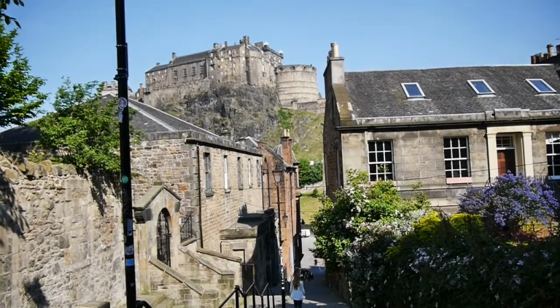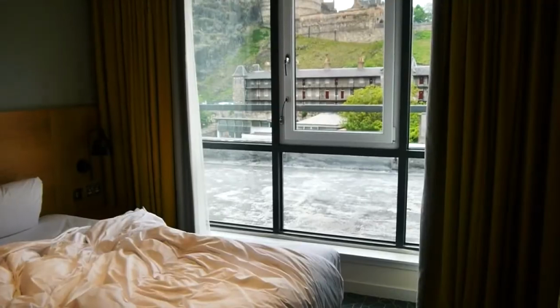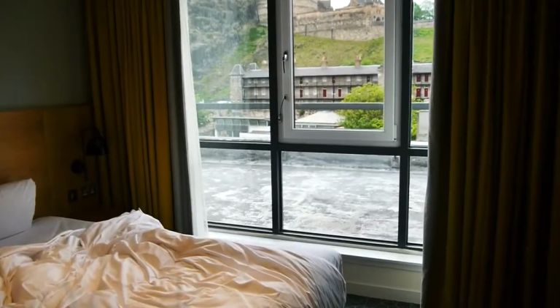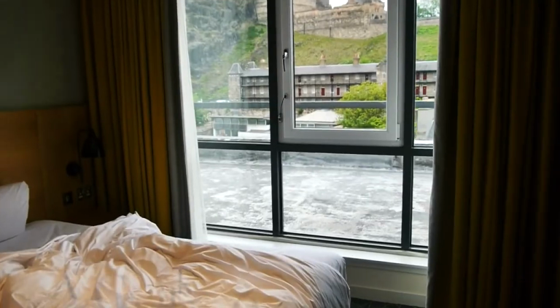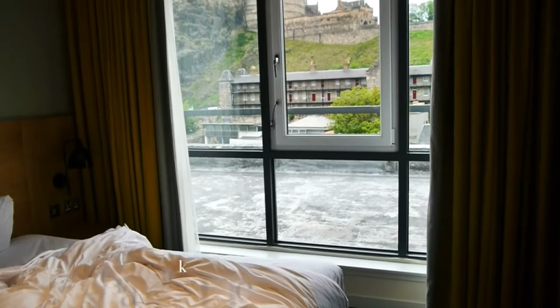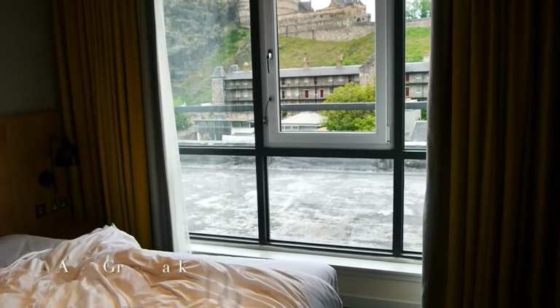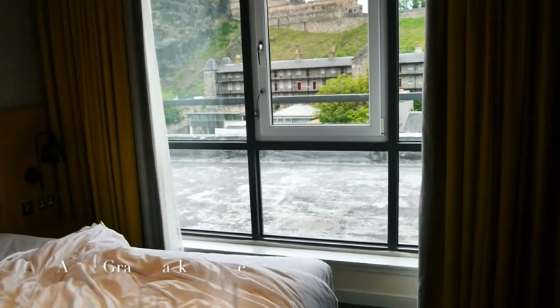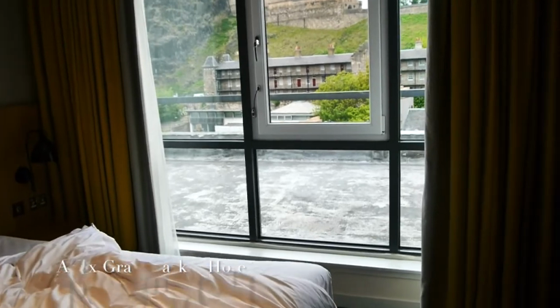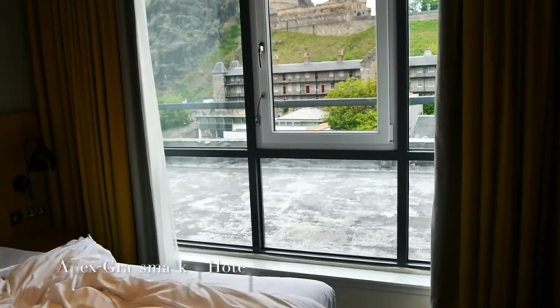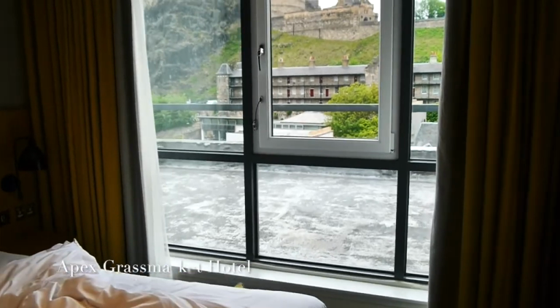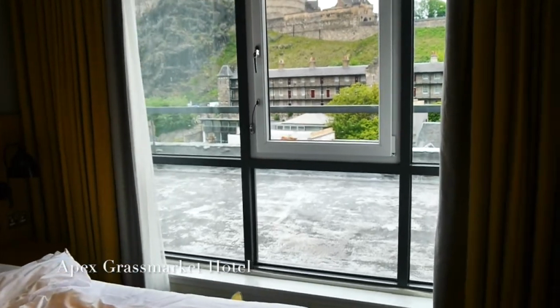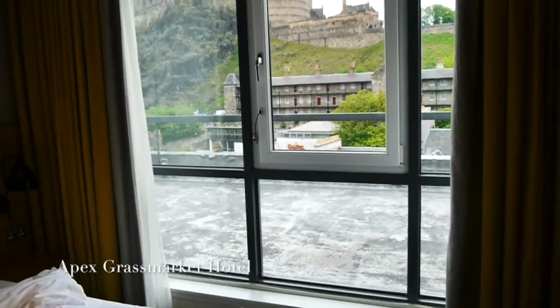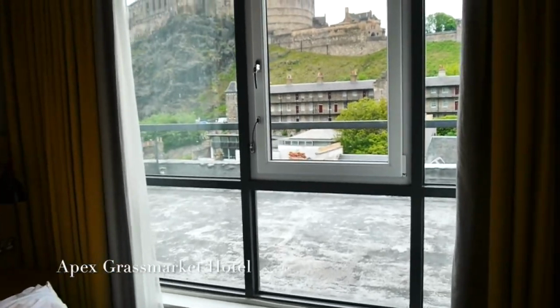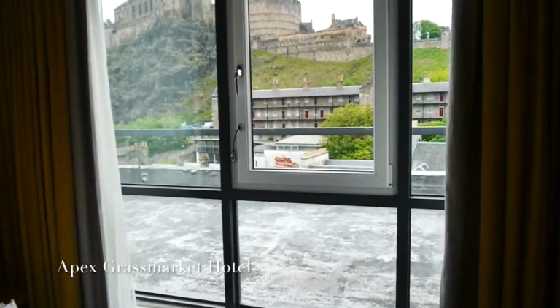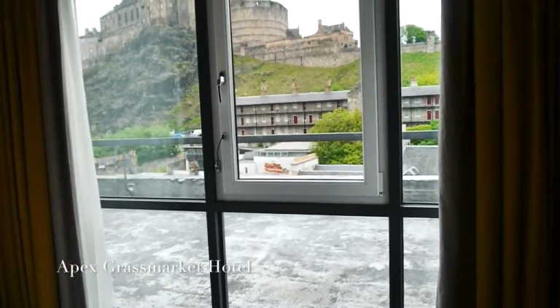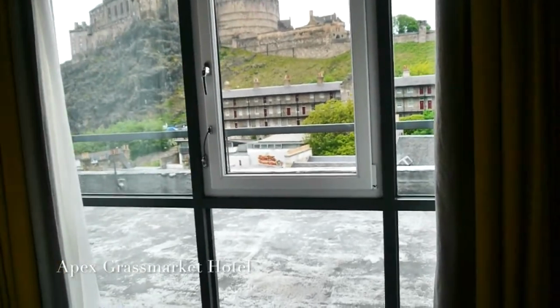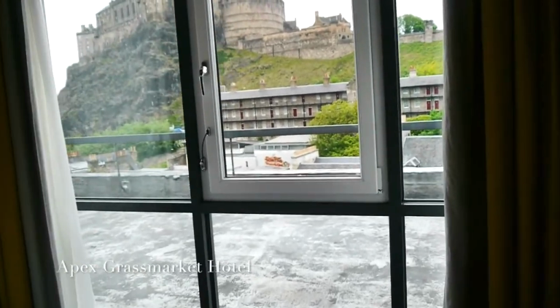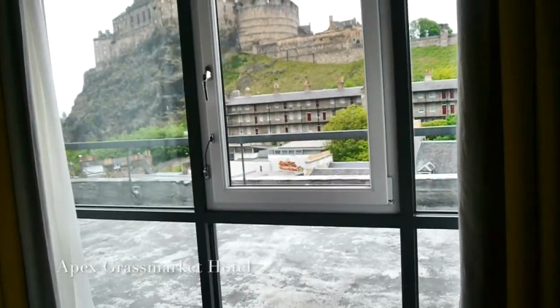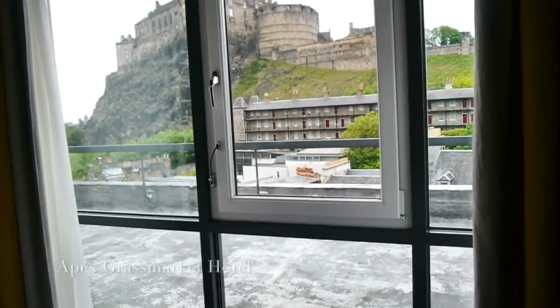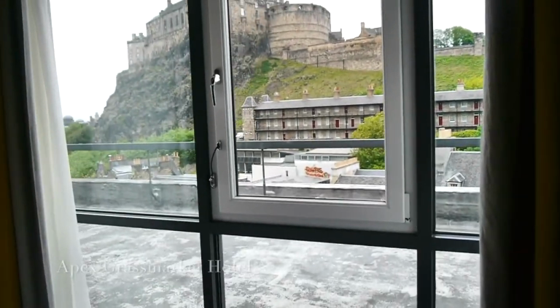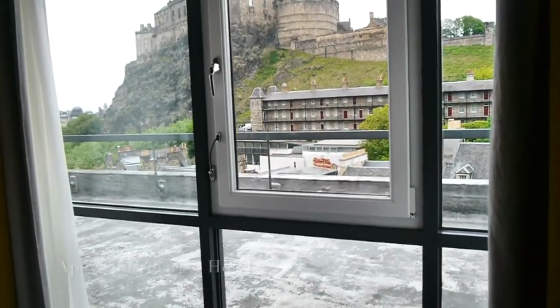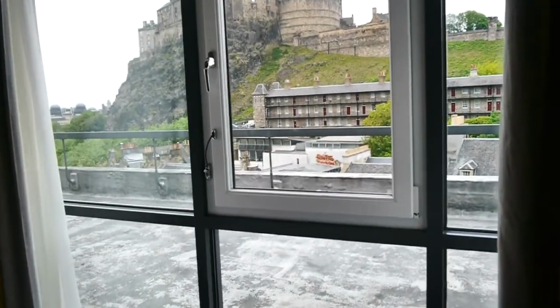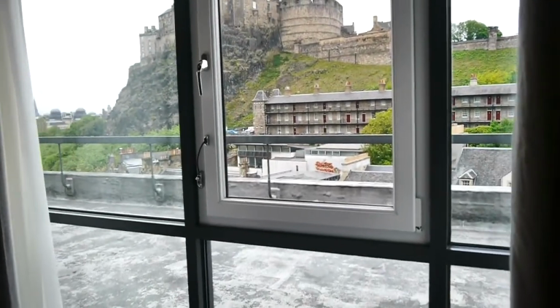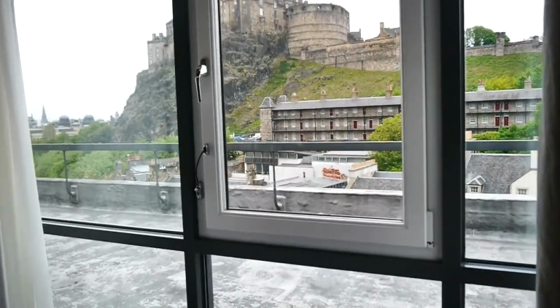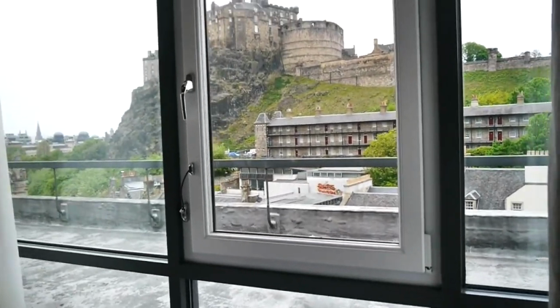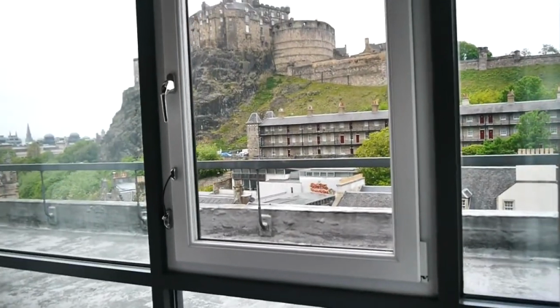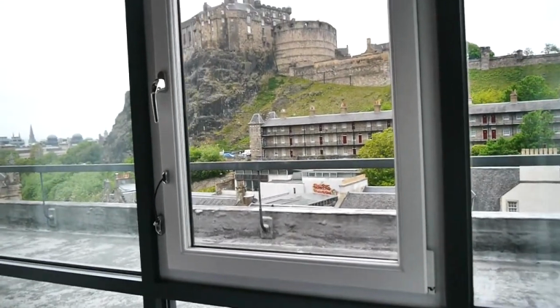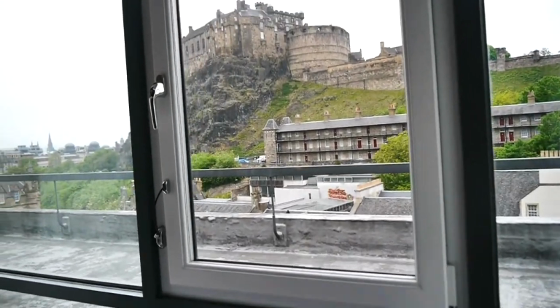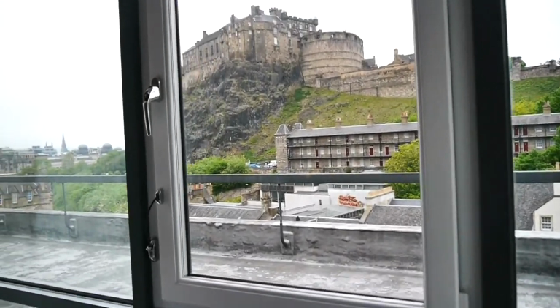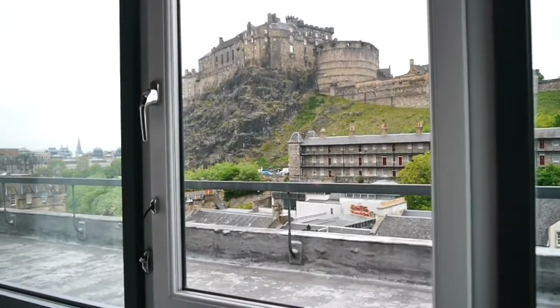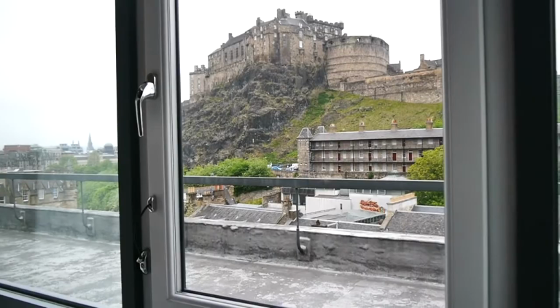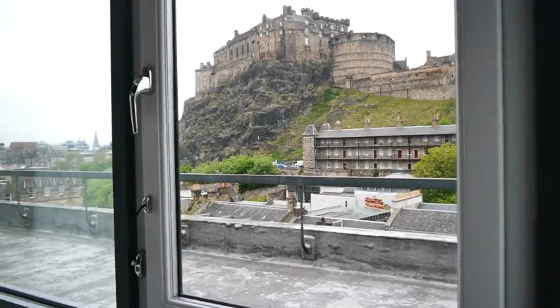Look at the view from my hotel, guys — right in front of the beautiful Edinburgh Castle.